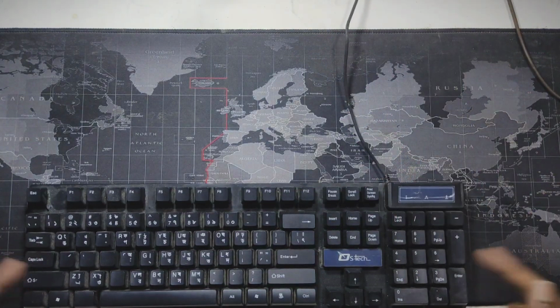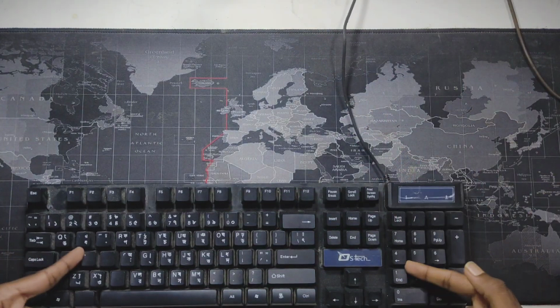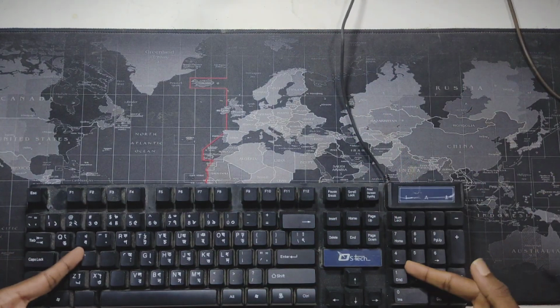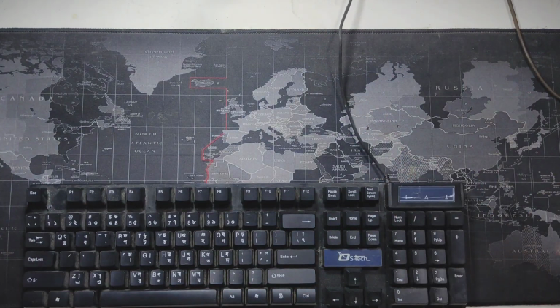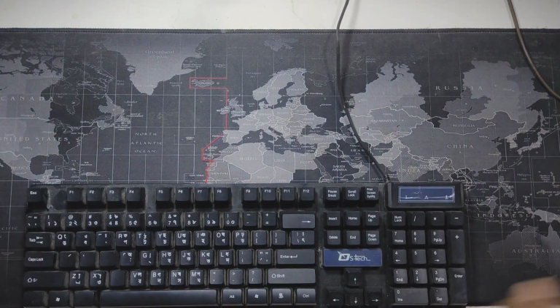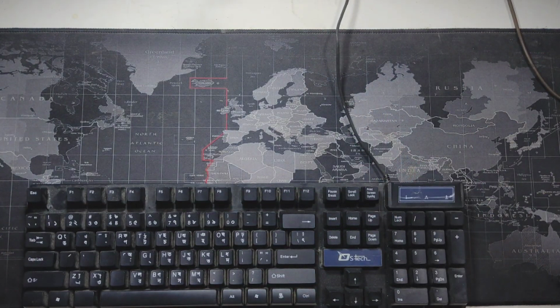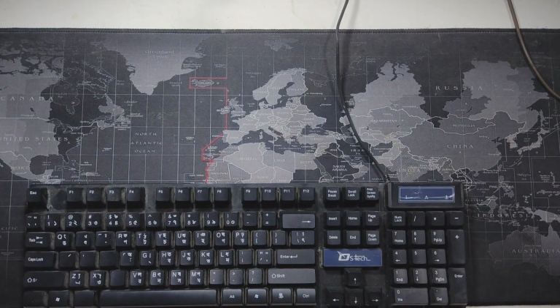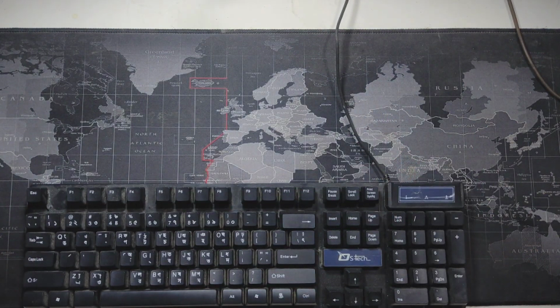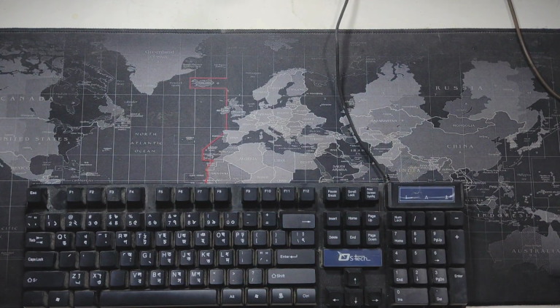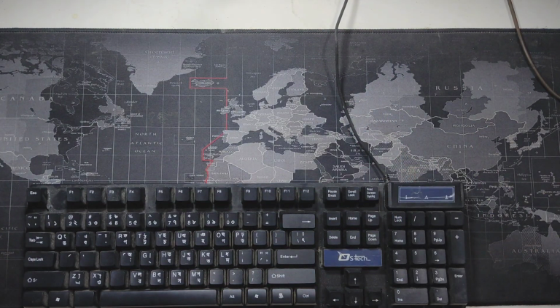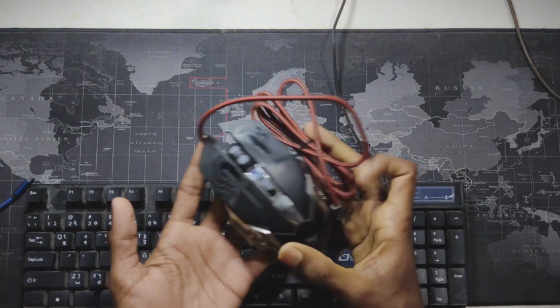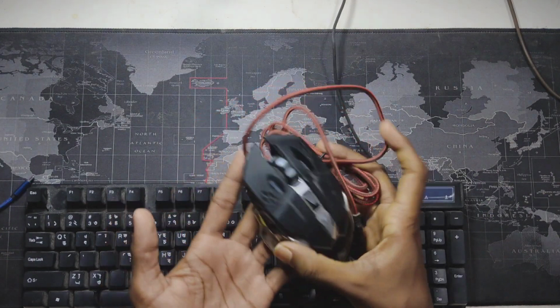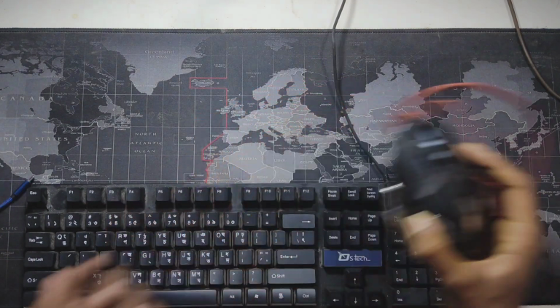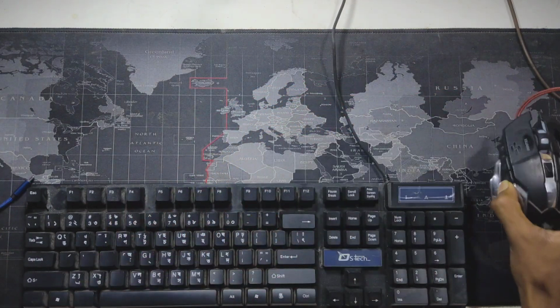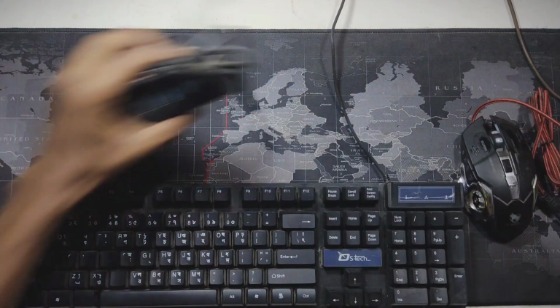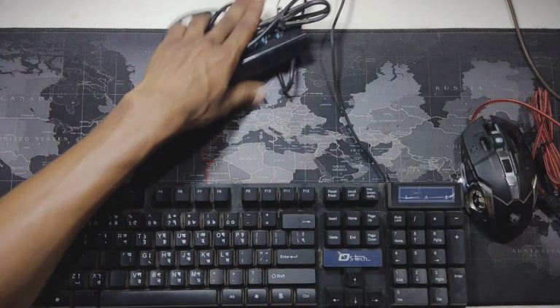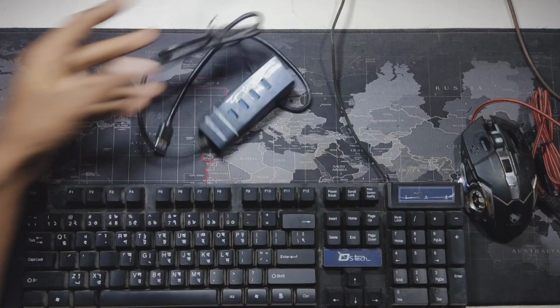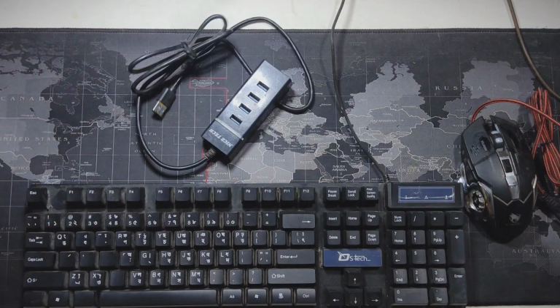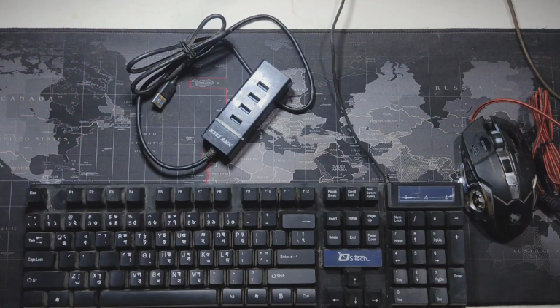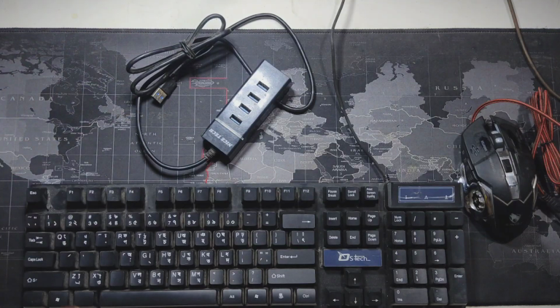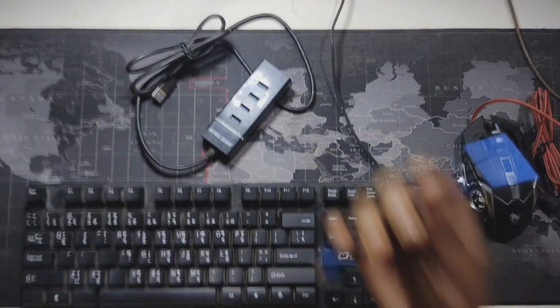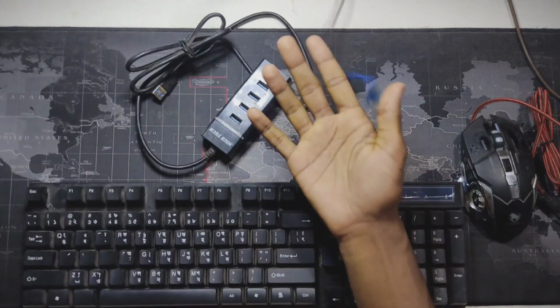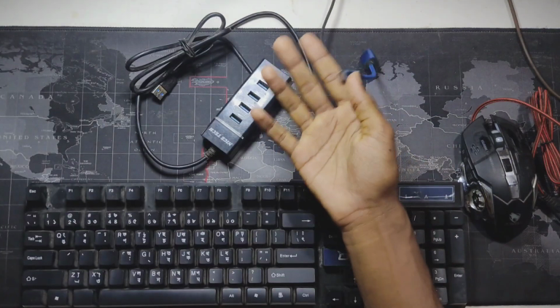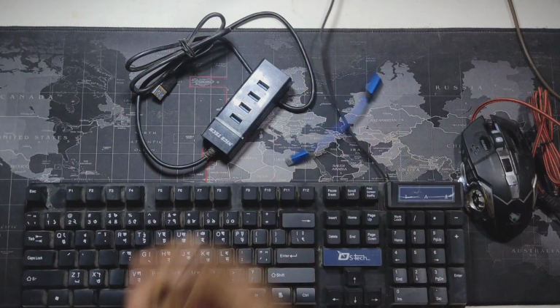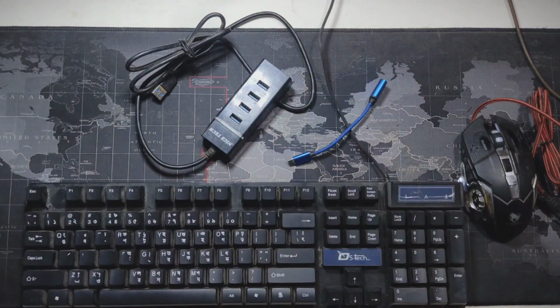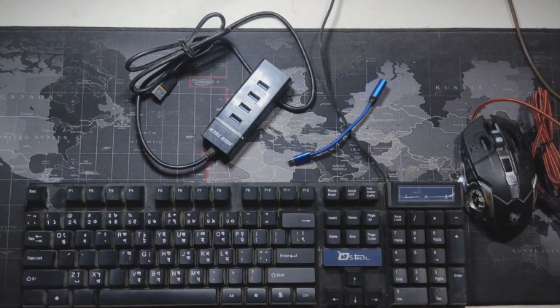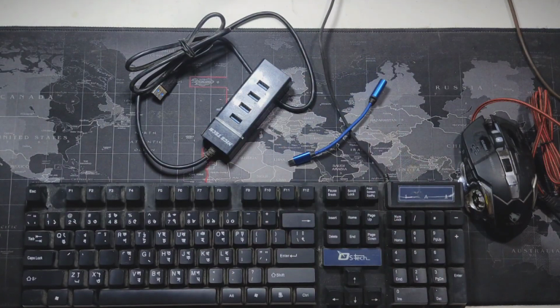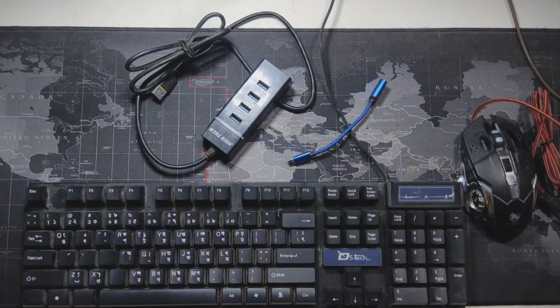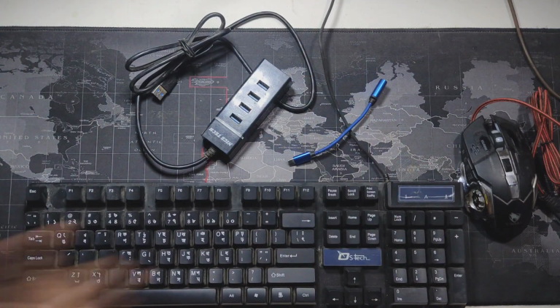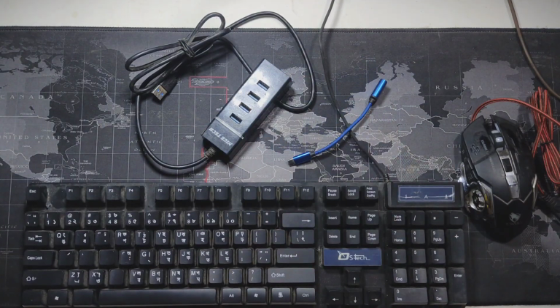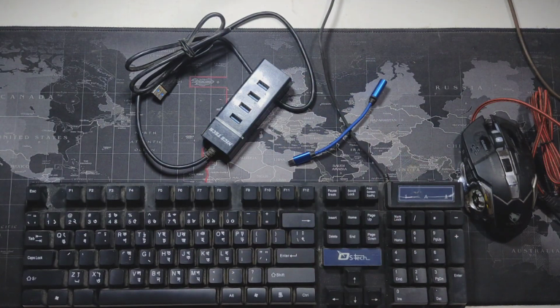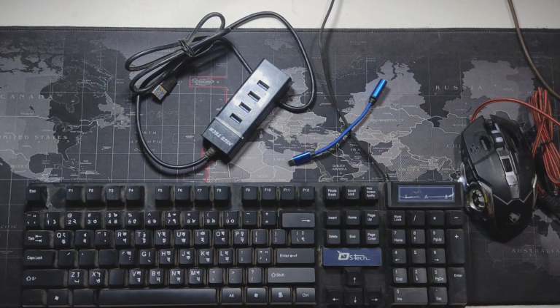First of all, you'll need four things: a keyboard, a mouse, a USB hub, and an OTG cable. If you have all these, you're good to go.